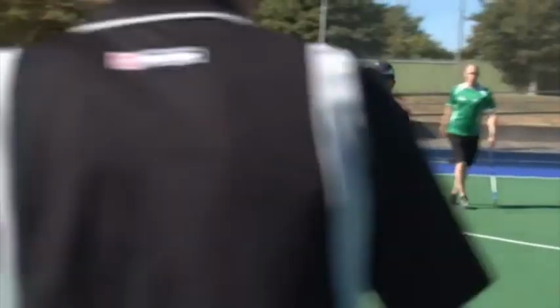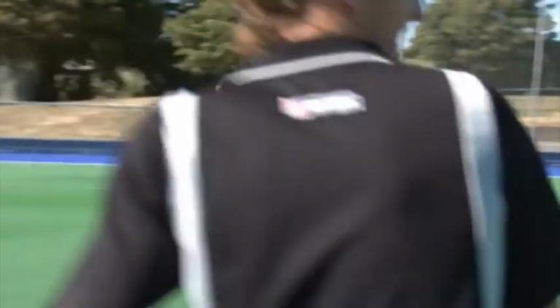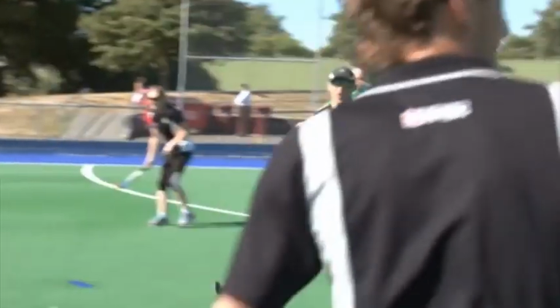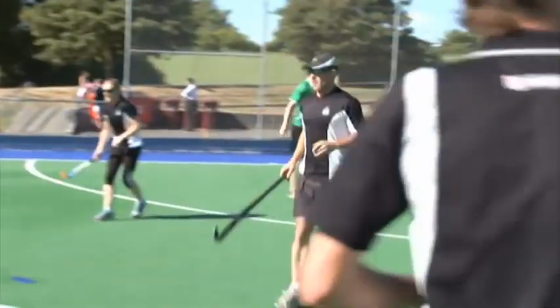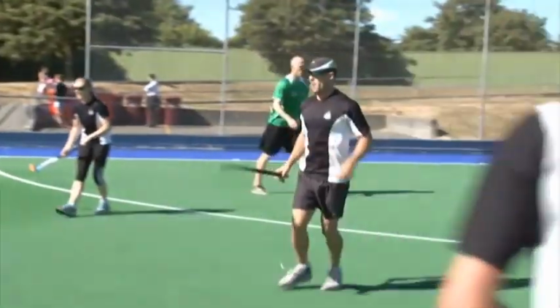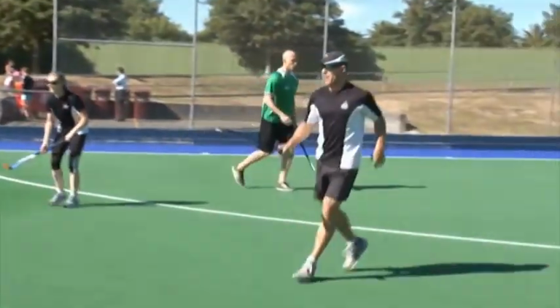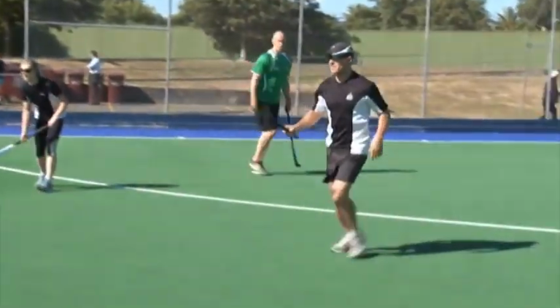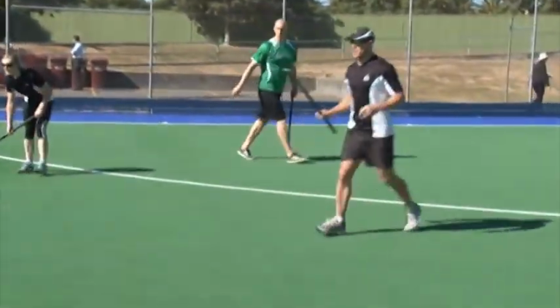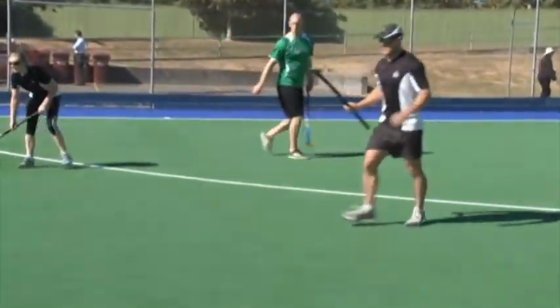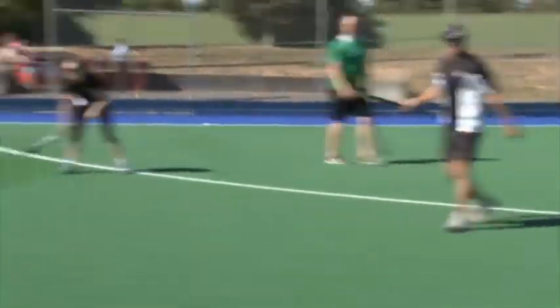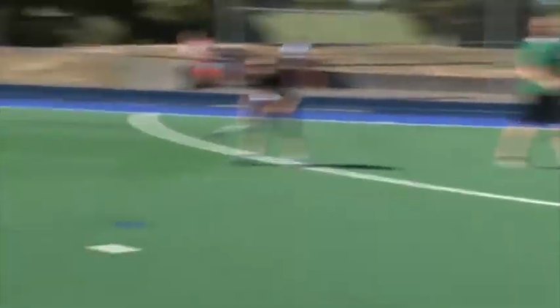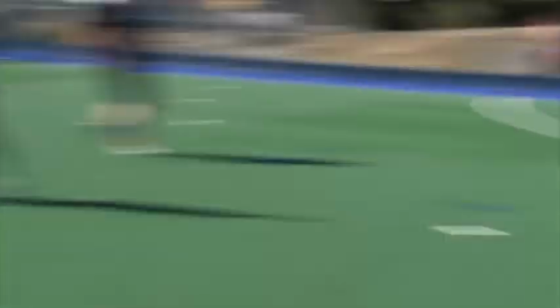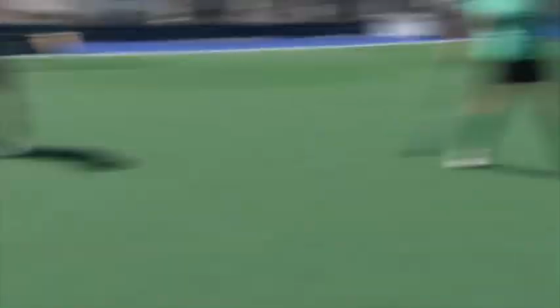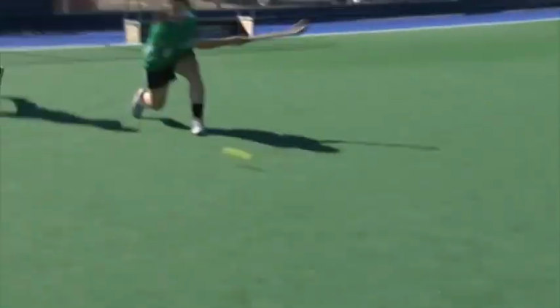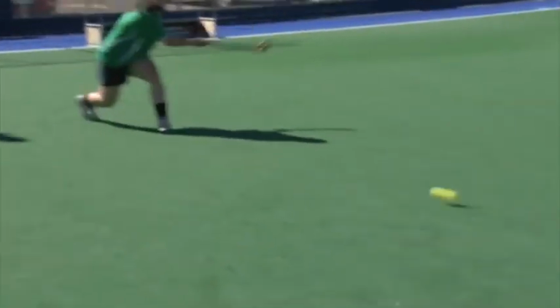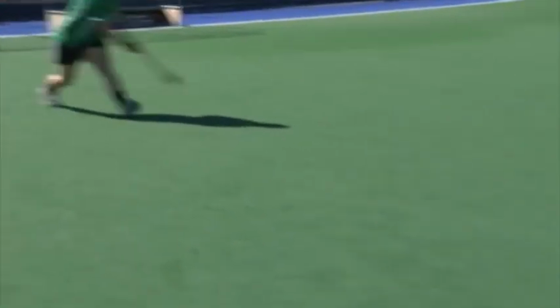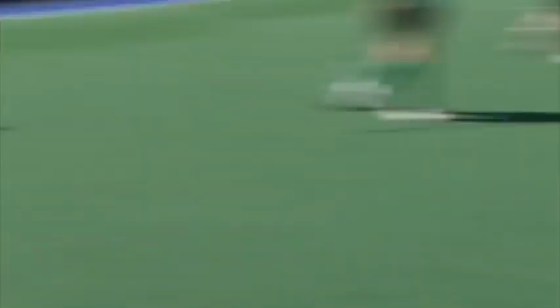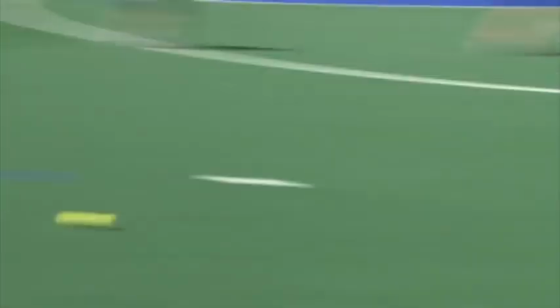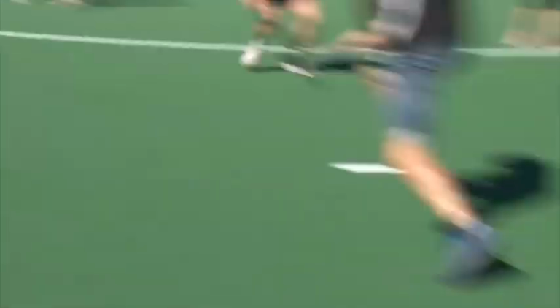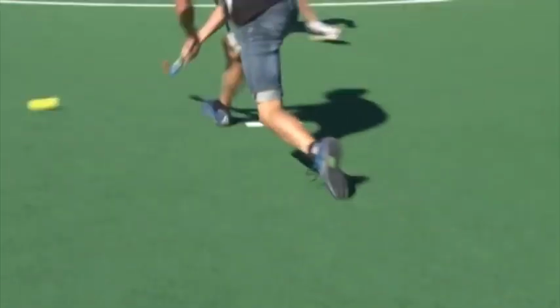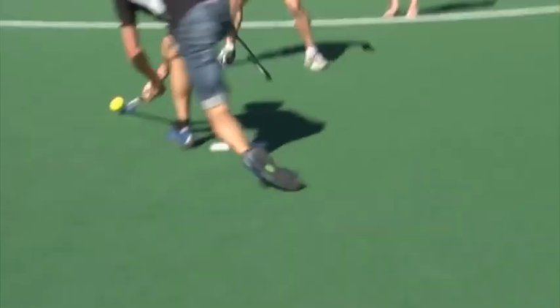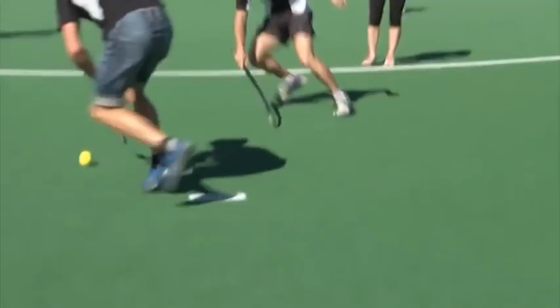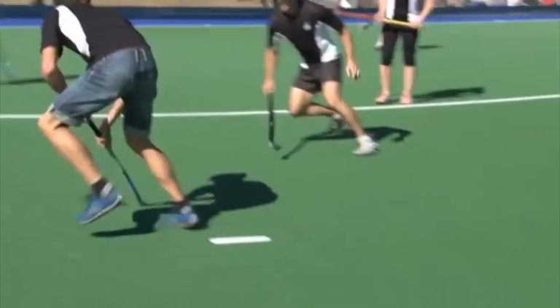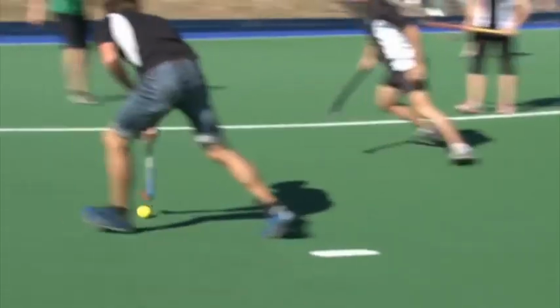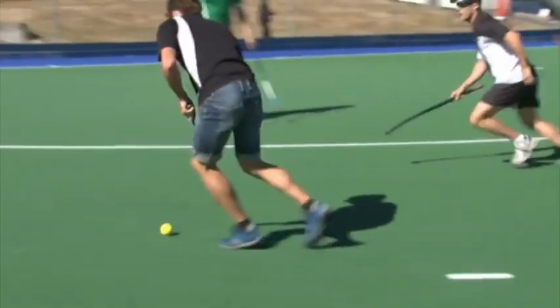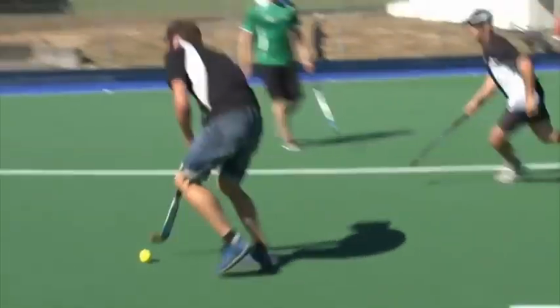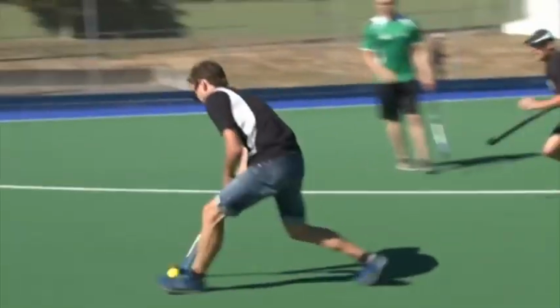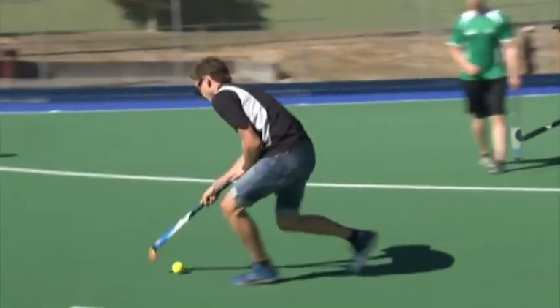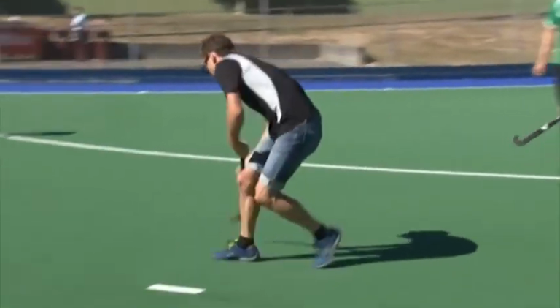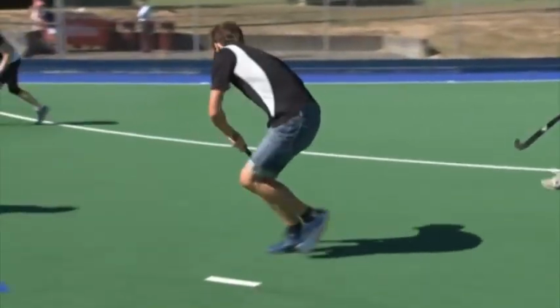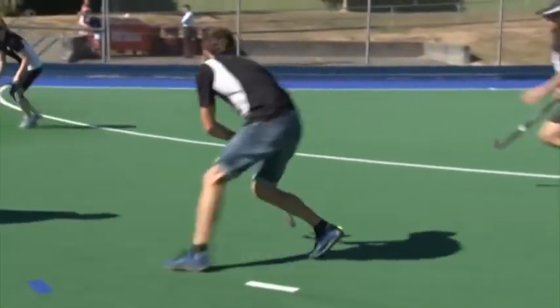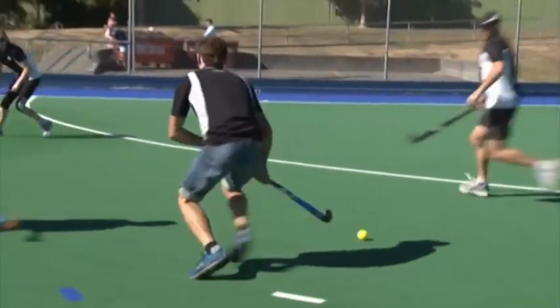Right, playing defence. Make a nuisance of myself. Righto Chris.